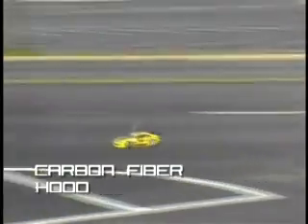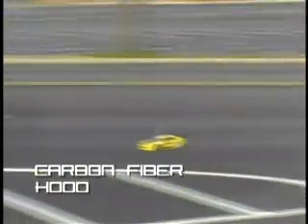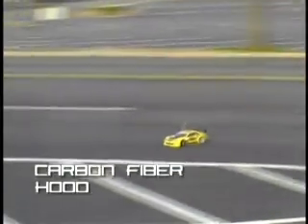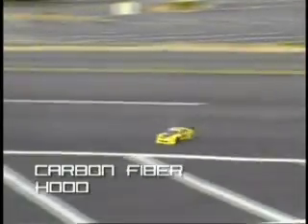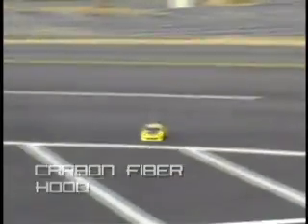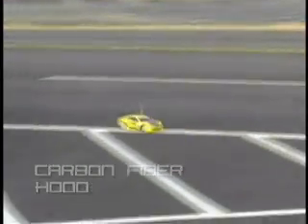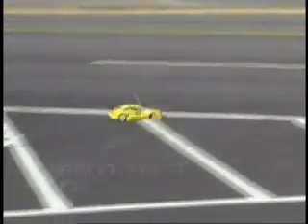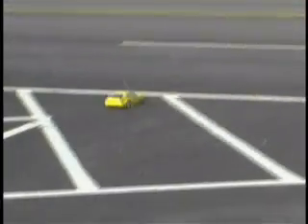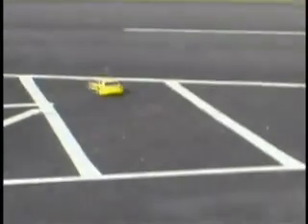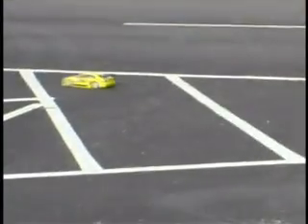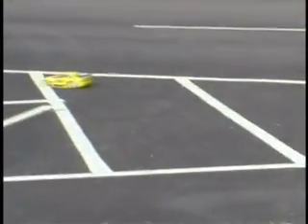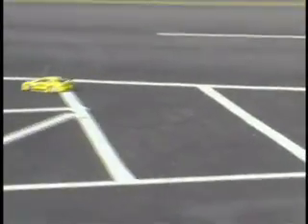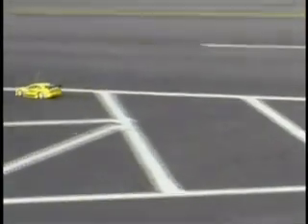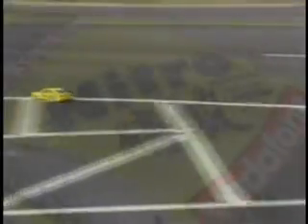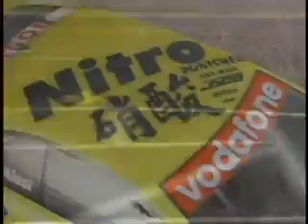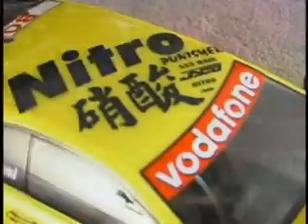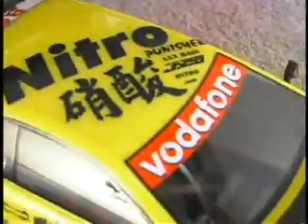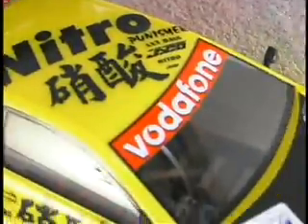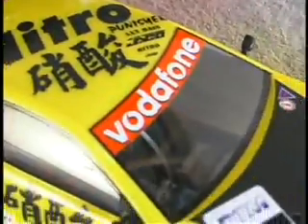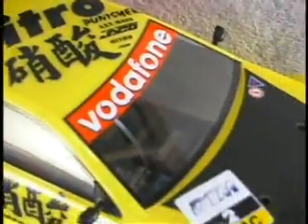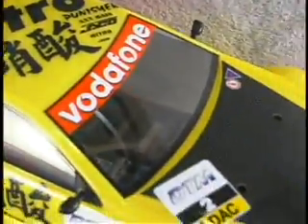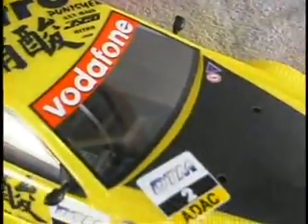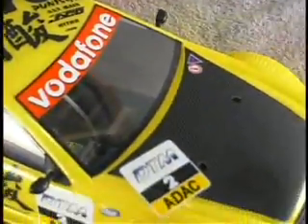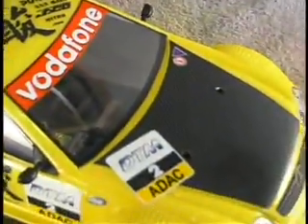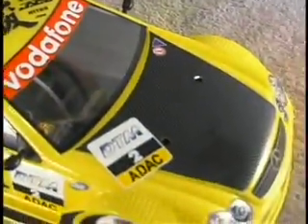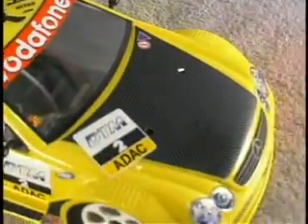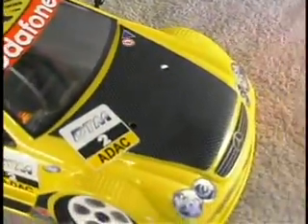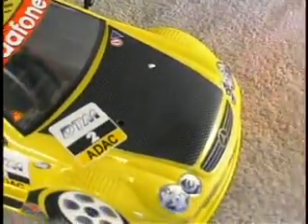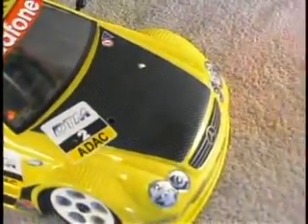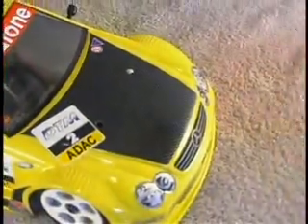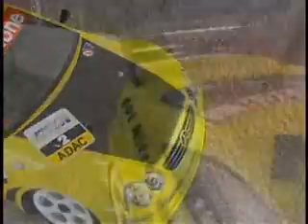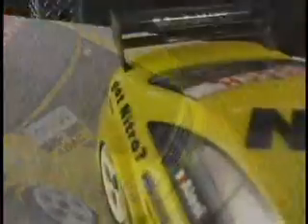With the import scene as huge as it is, you can't go wrong with a carbon fiber hood, and this simple decal application turns any body into a race-looking machine.